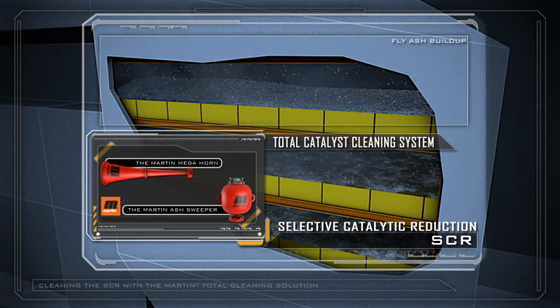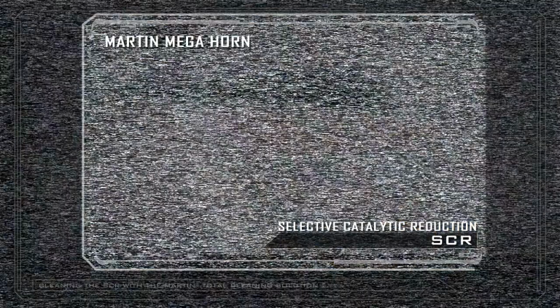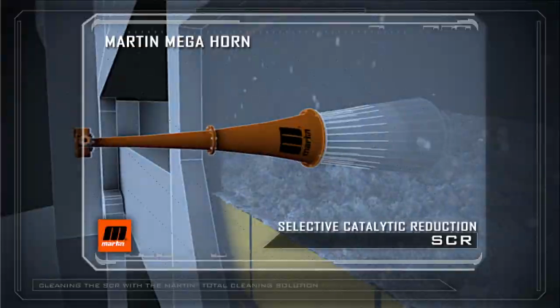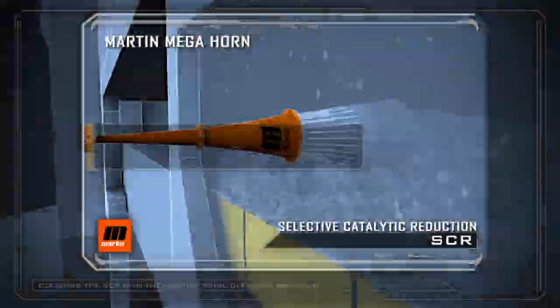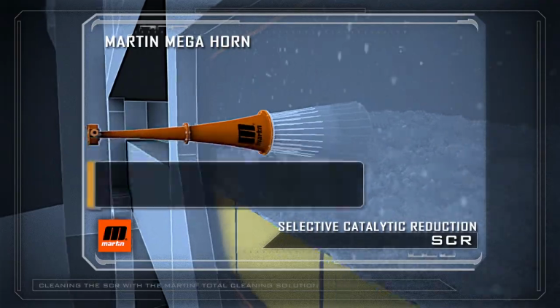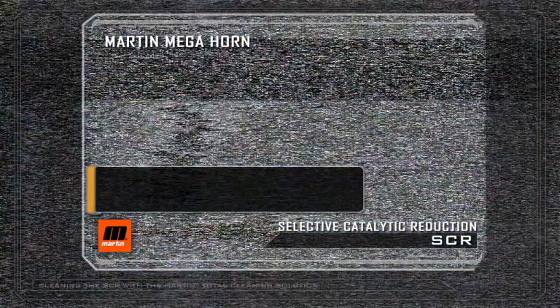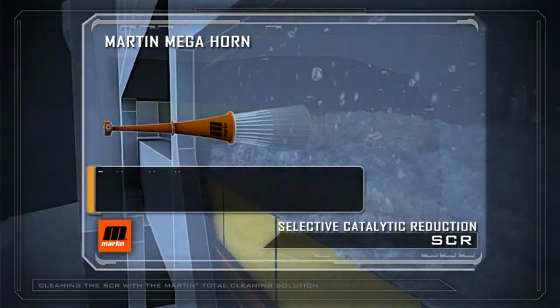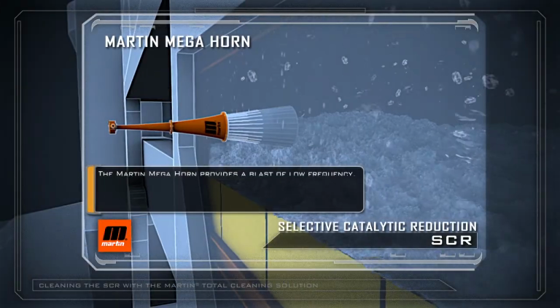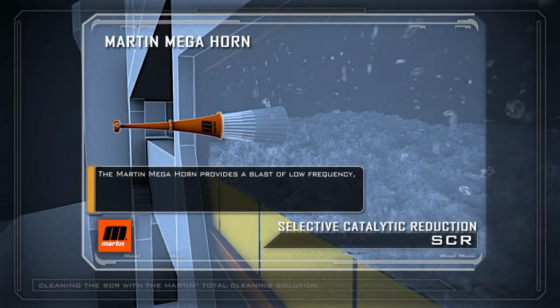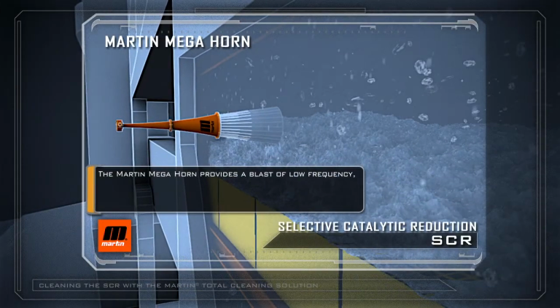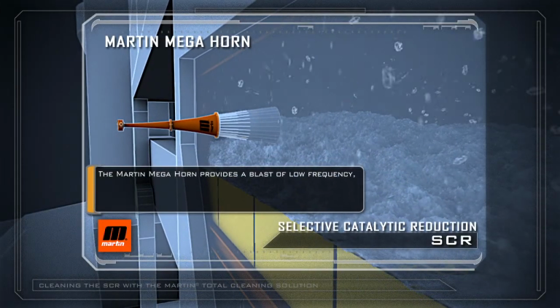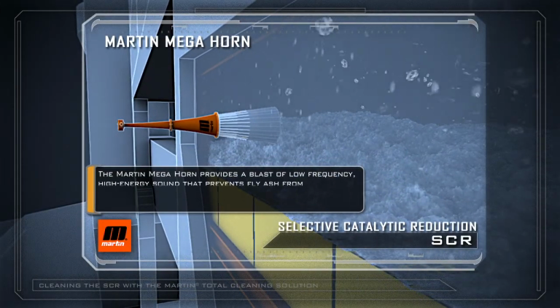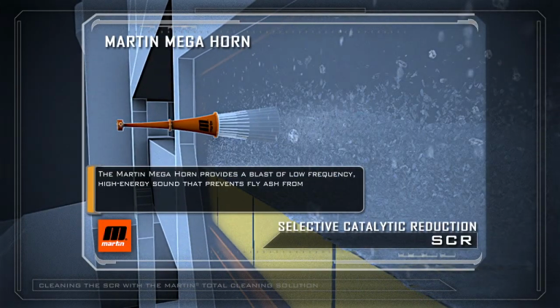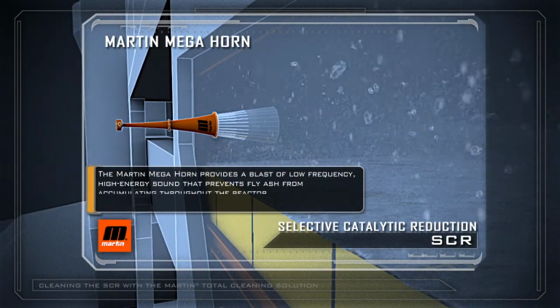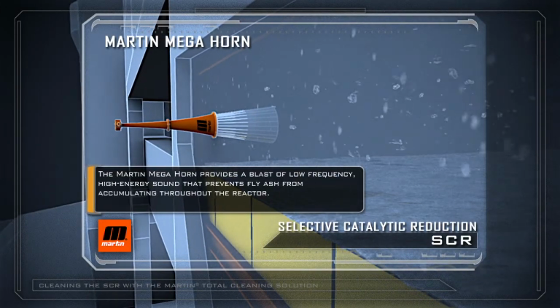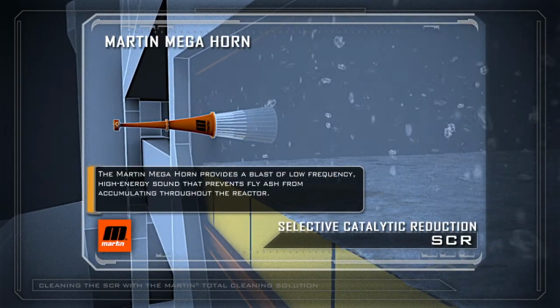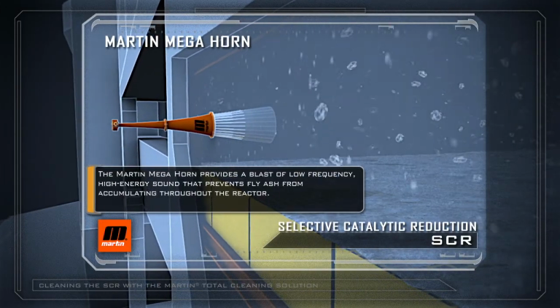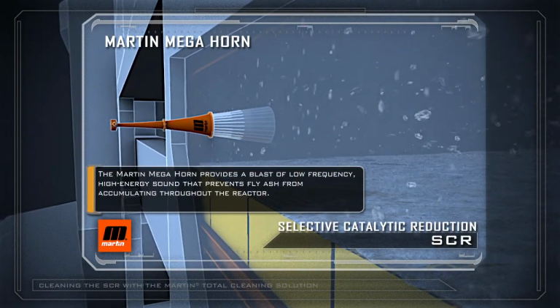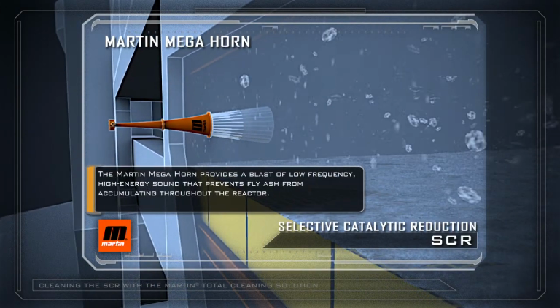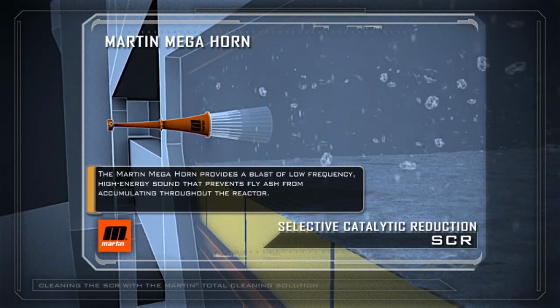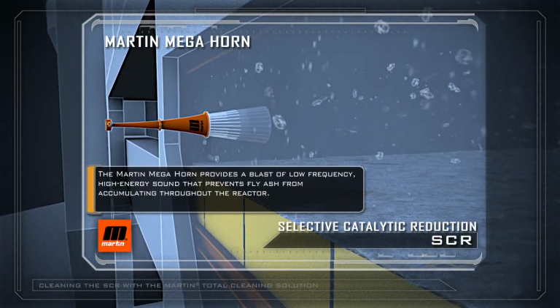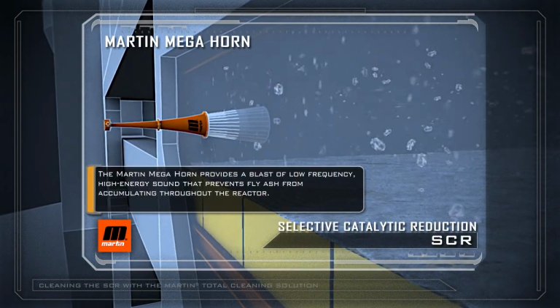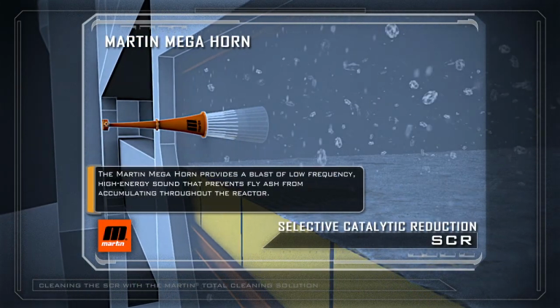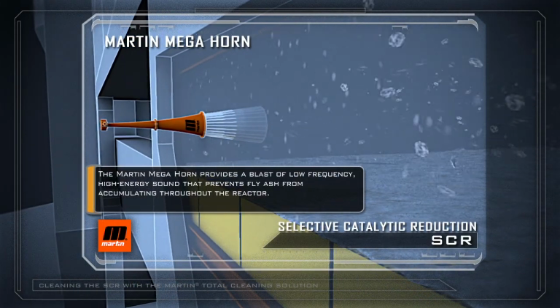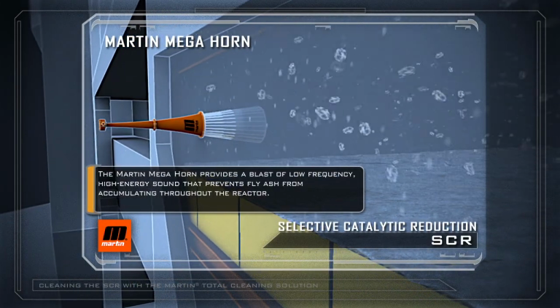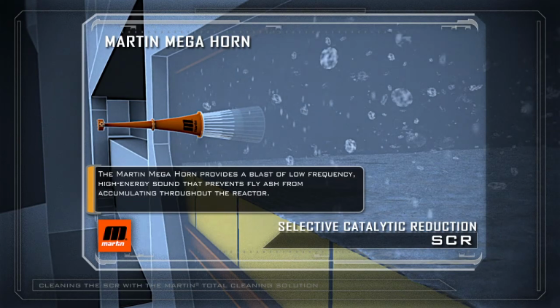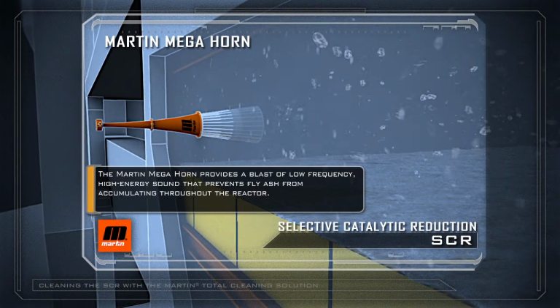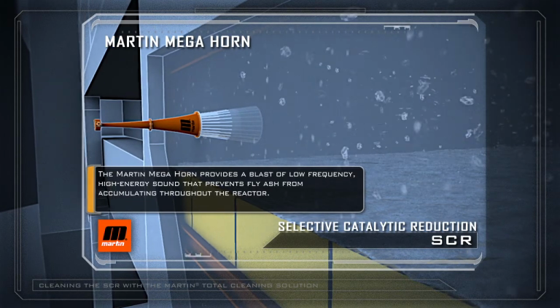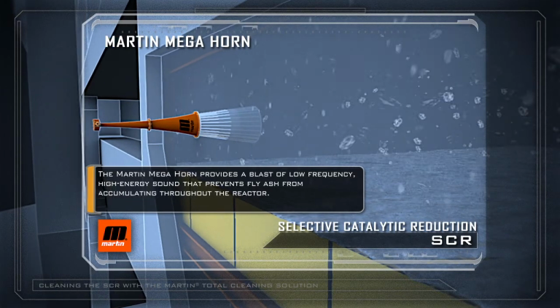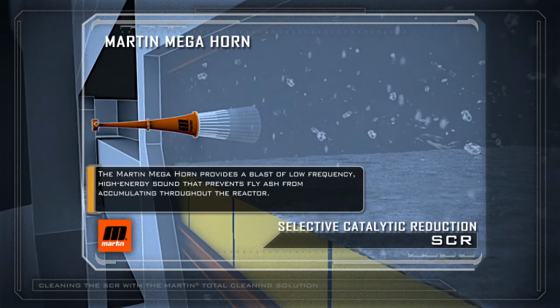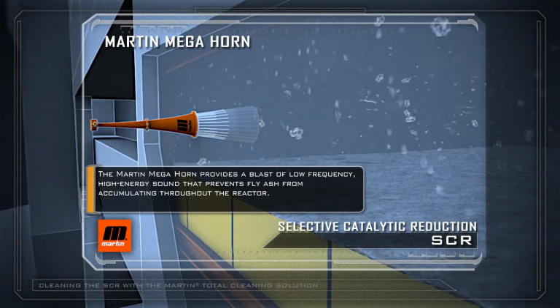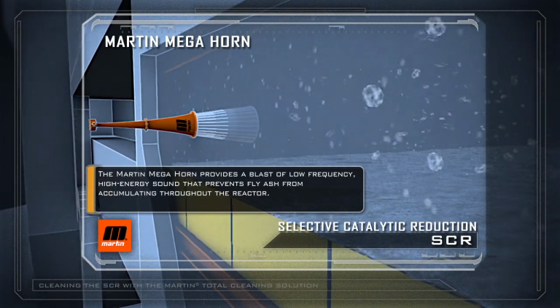The Martin Megahorn provides a blast of low-frequency, high-energy sound that prevents fly ash from accumulating throughout the reactor.